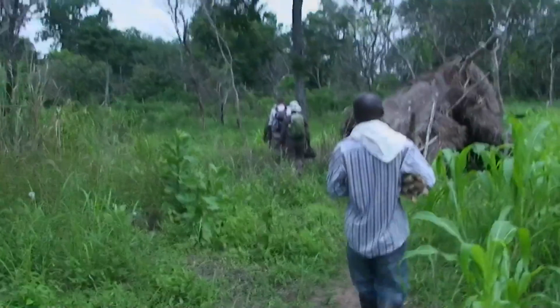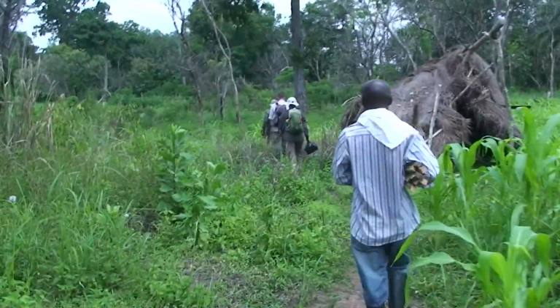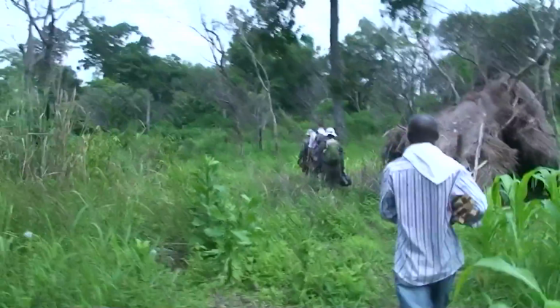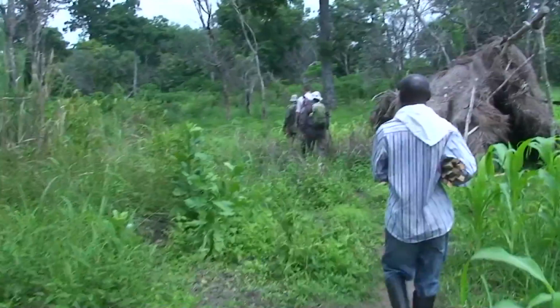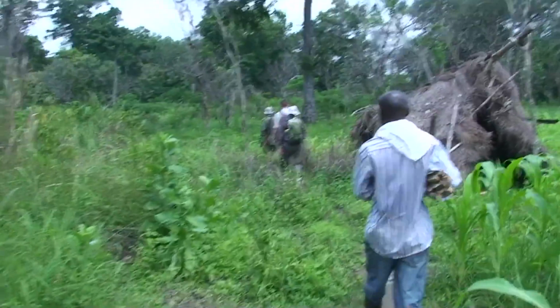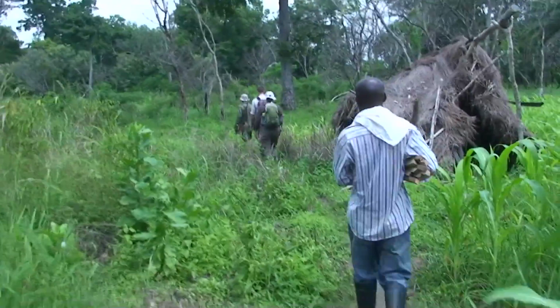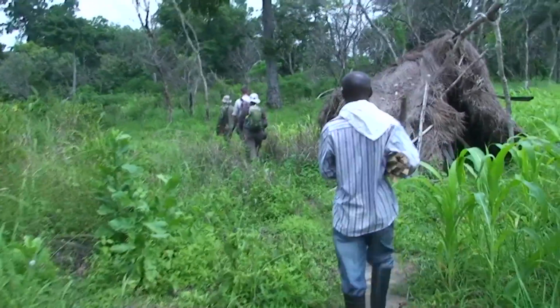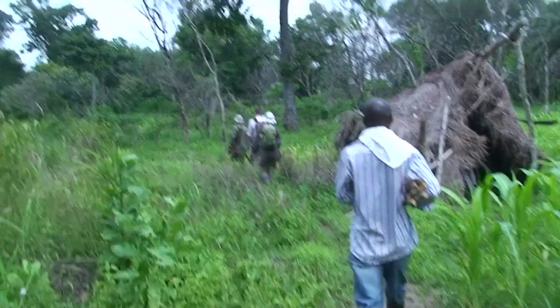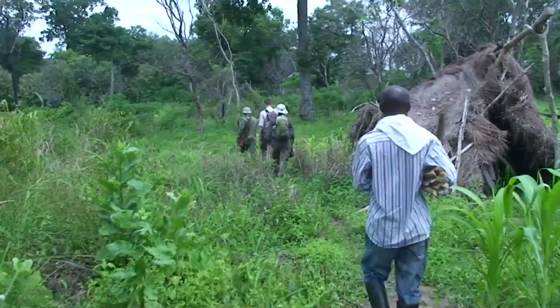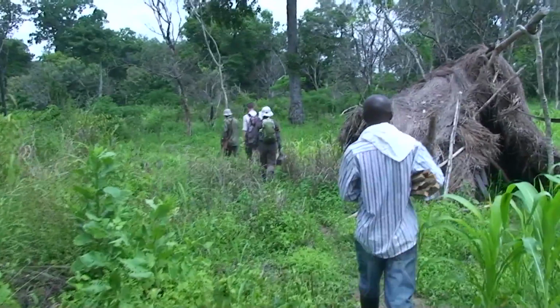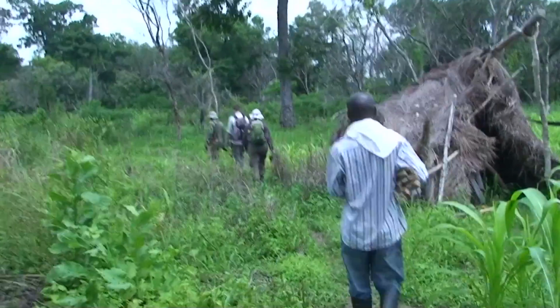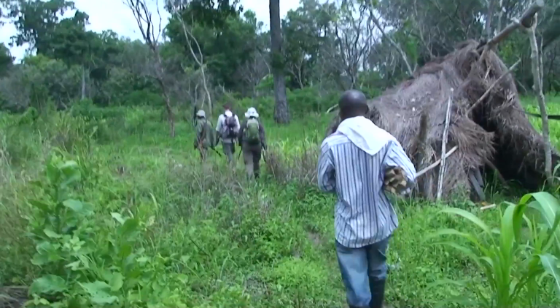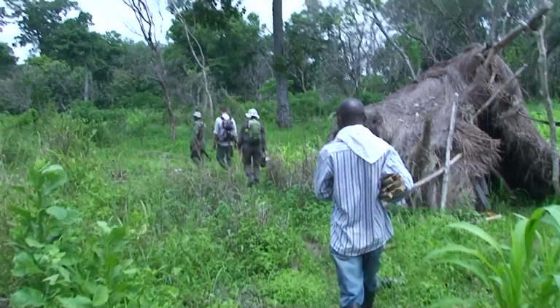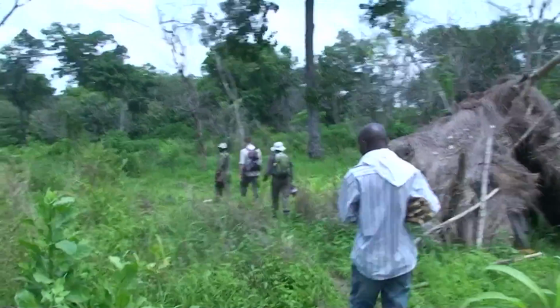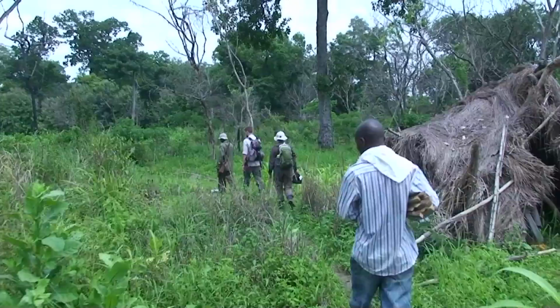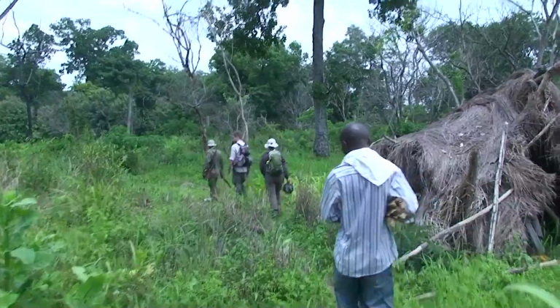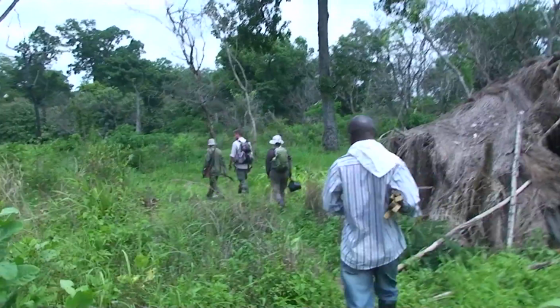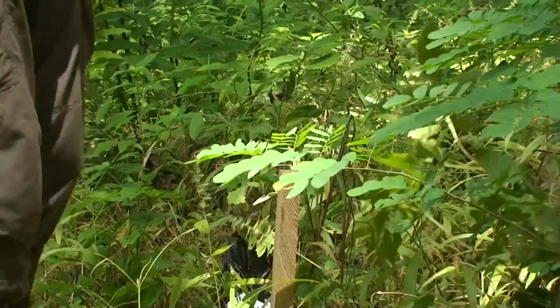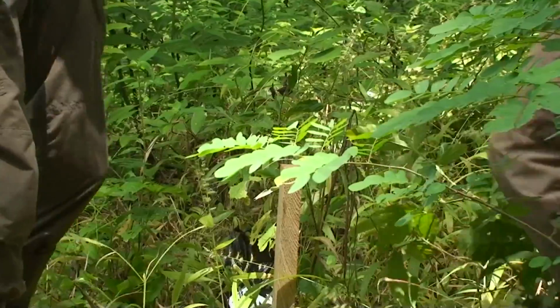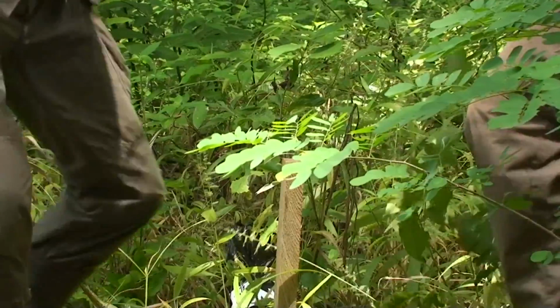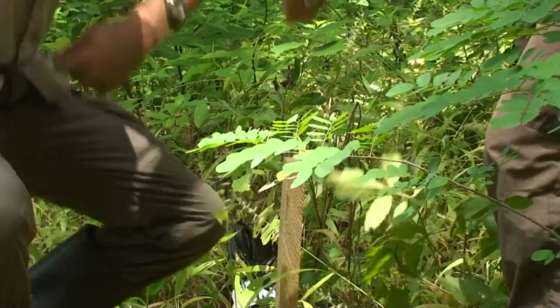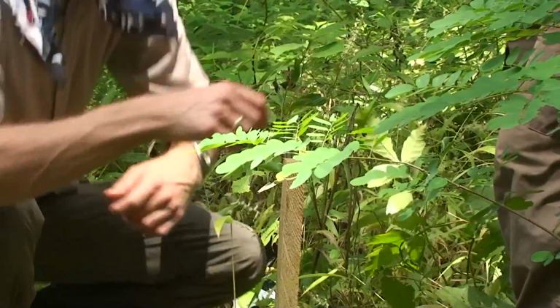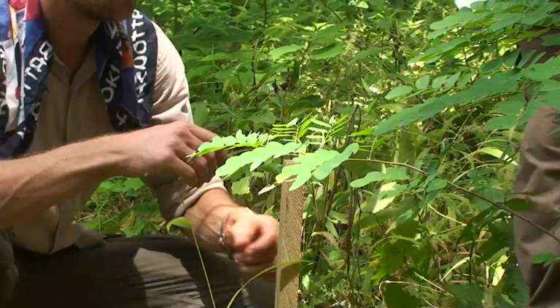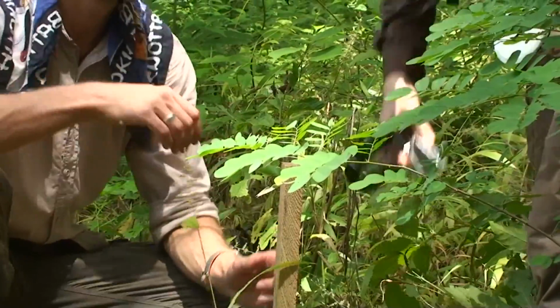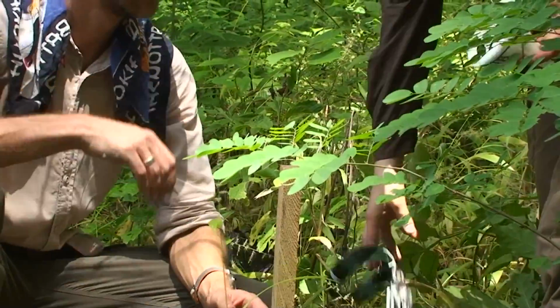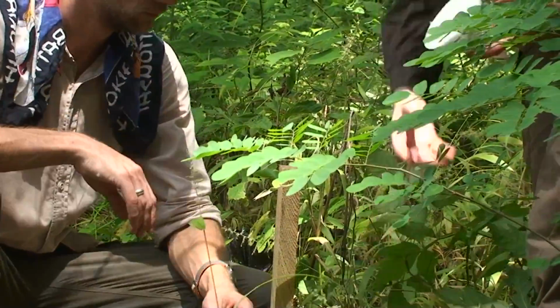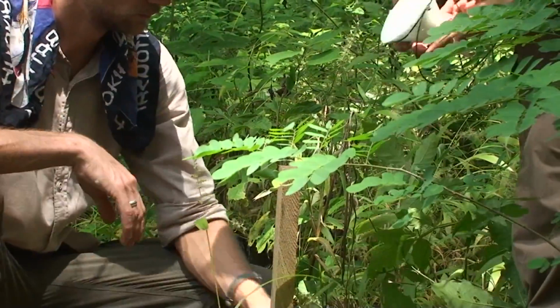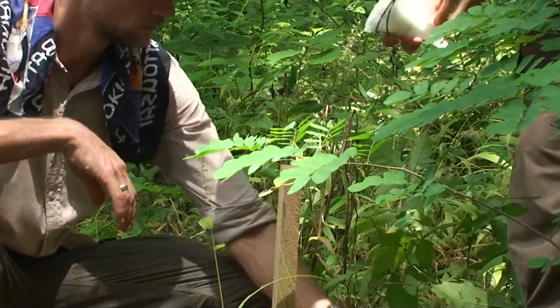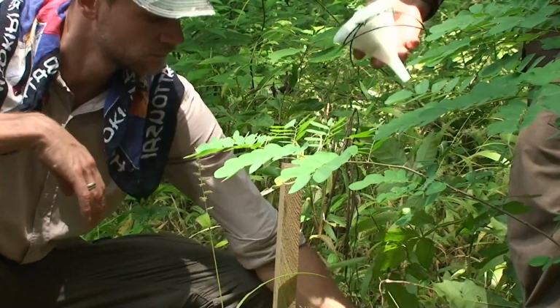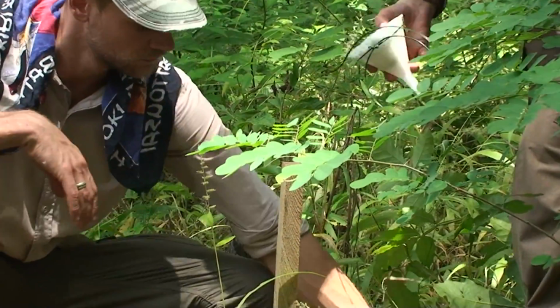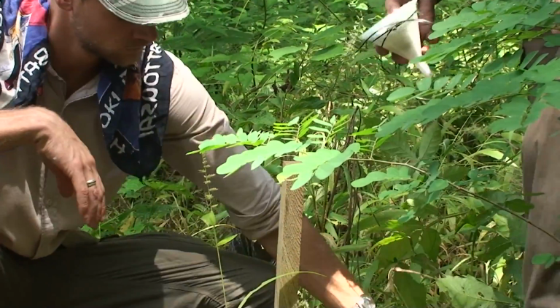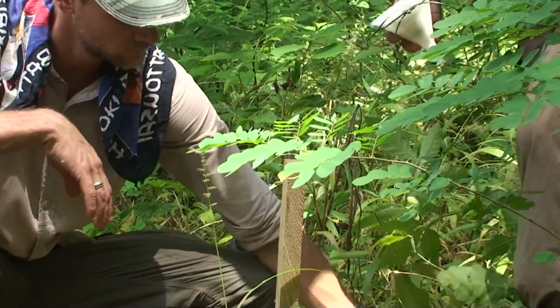The next day, we went out bright and early and set up 30 pollen traps to sample the Kojai vegetation, a mixture of forest and savannah.